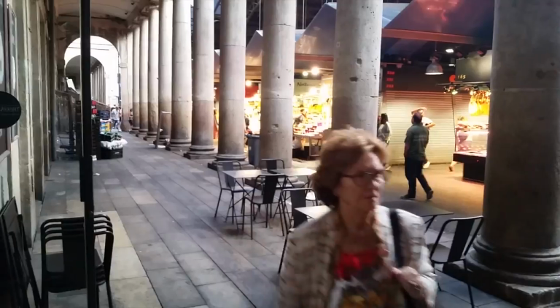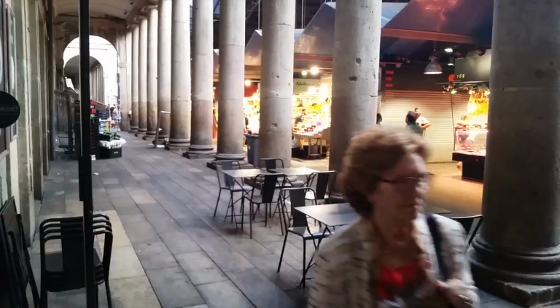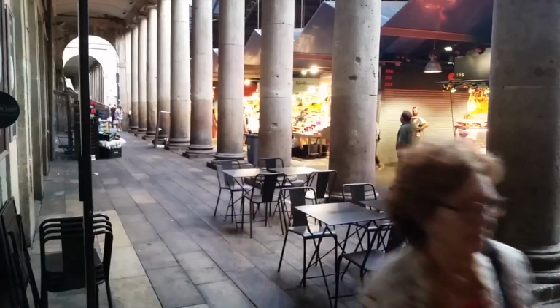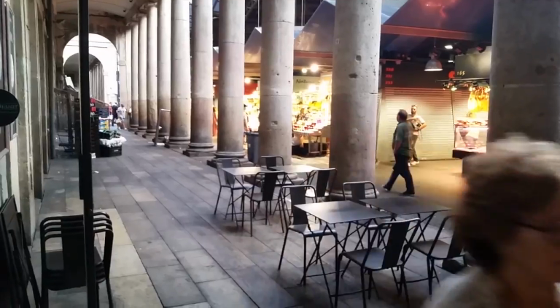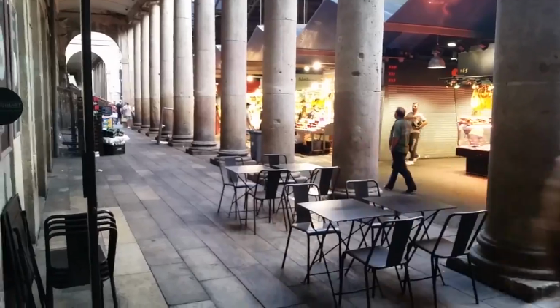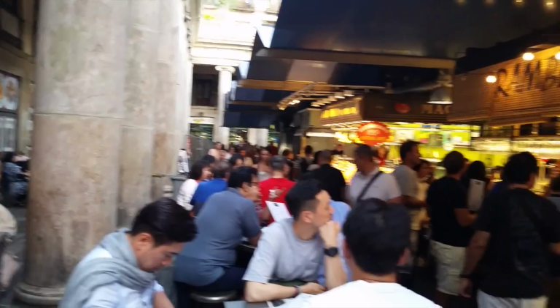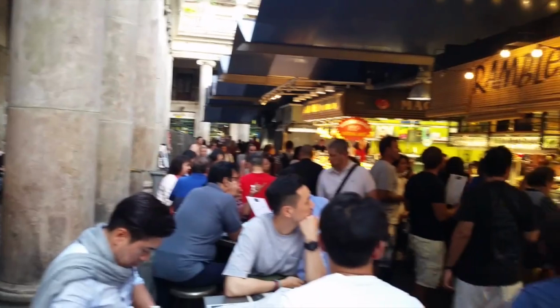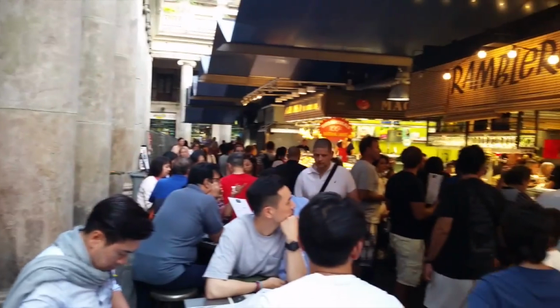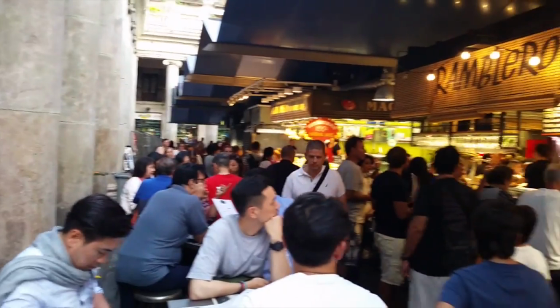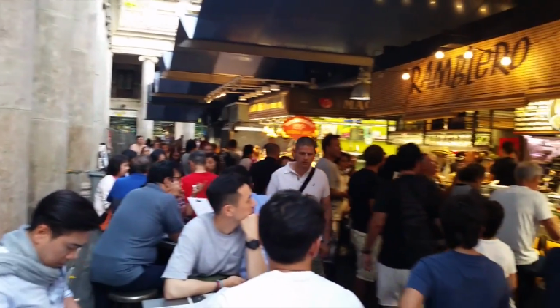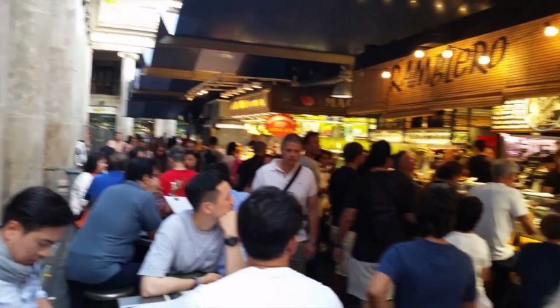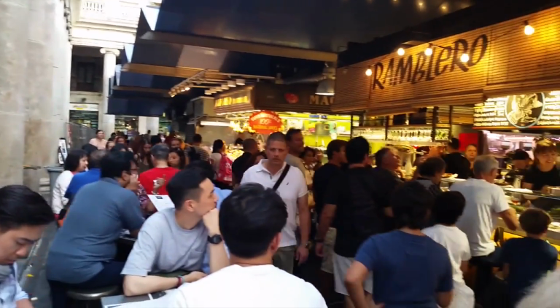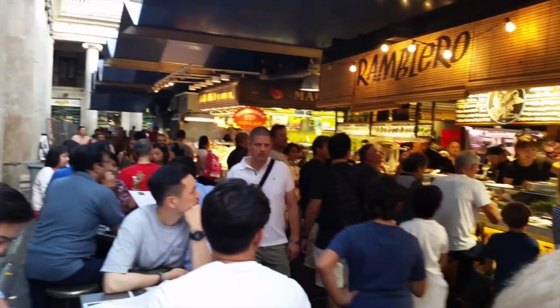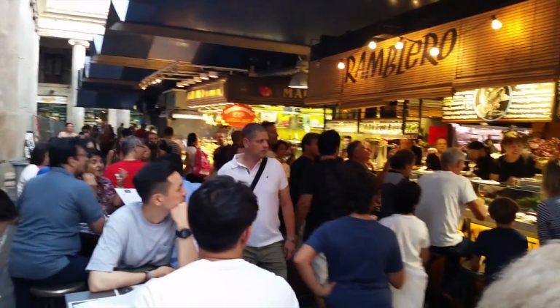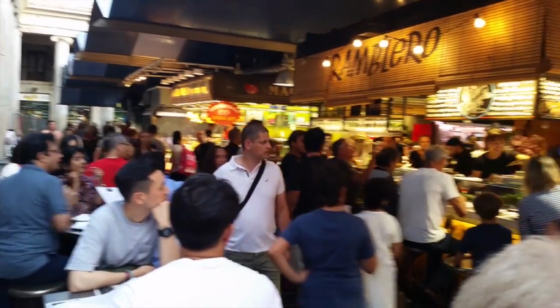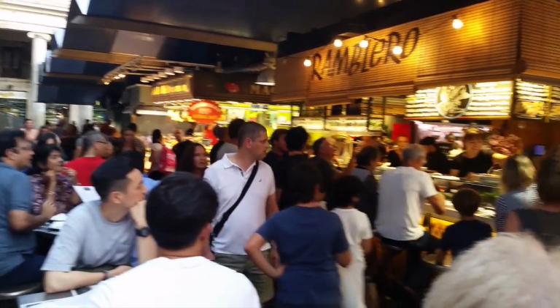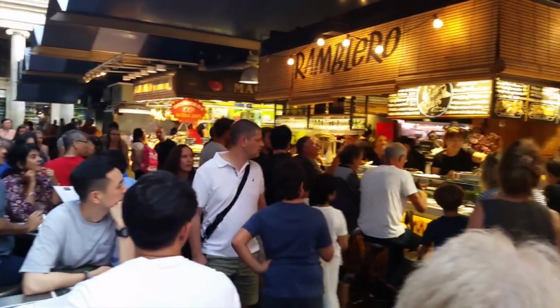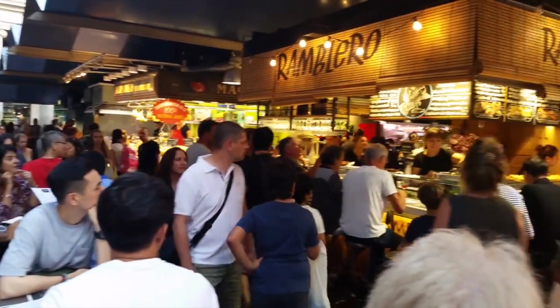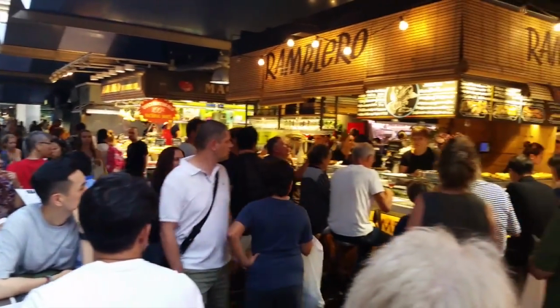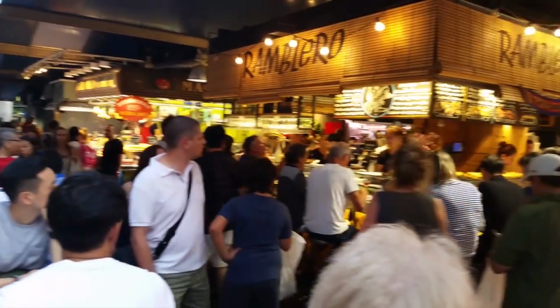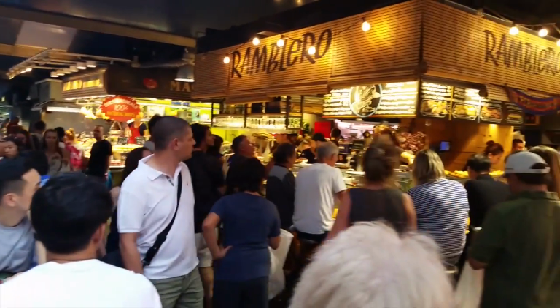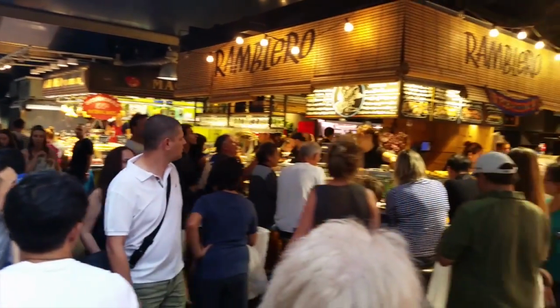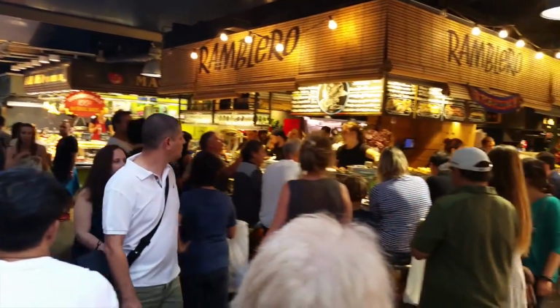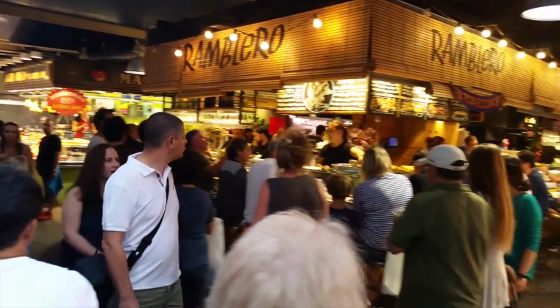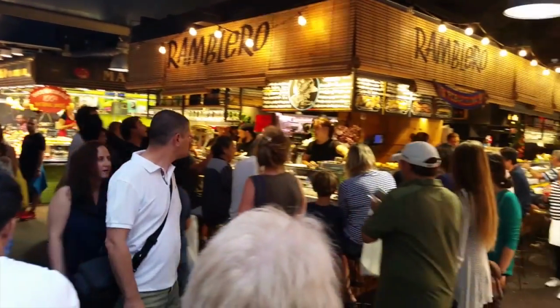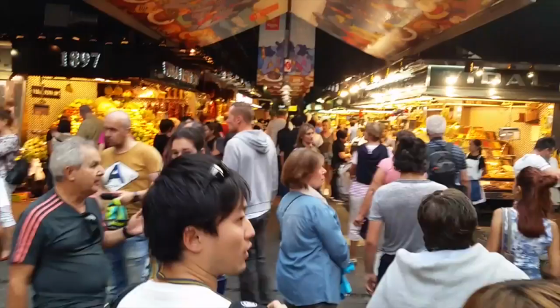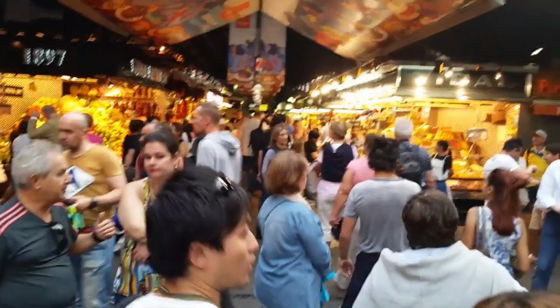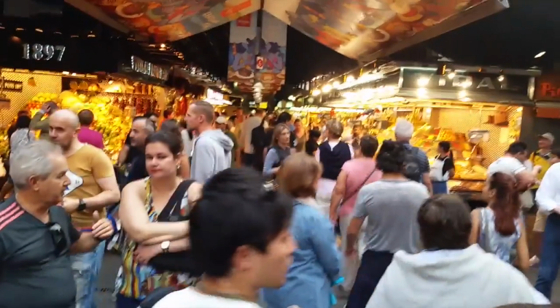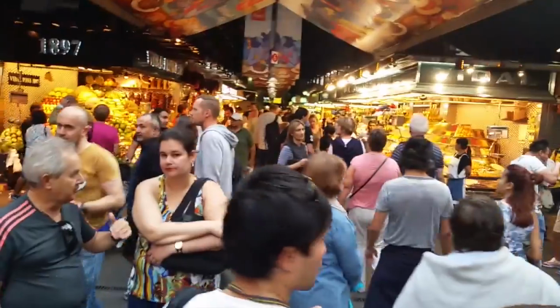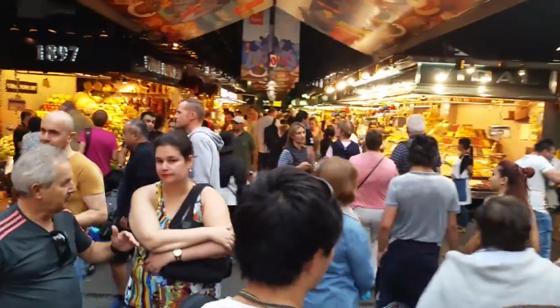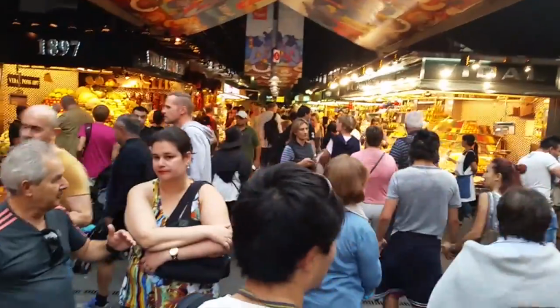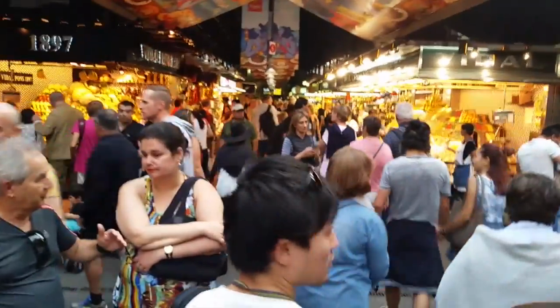This is a plaza off La Rambla, filled with eating establishments and other shops.